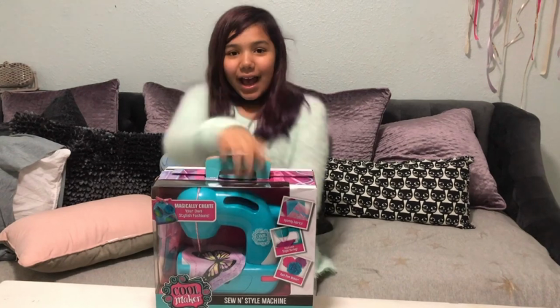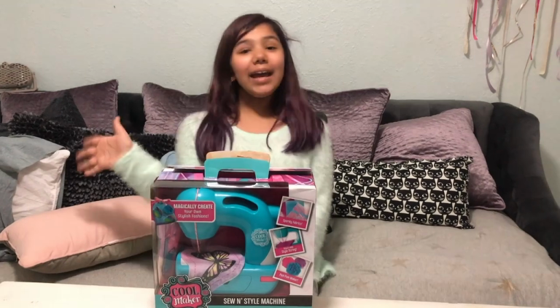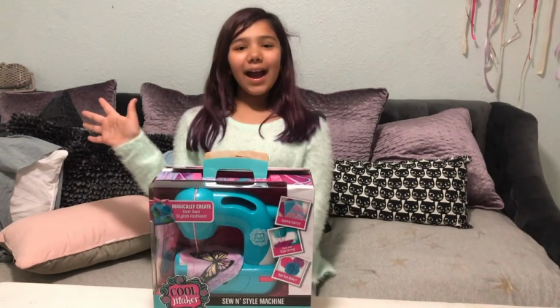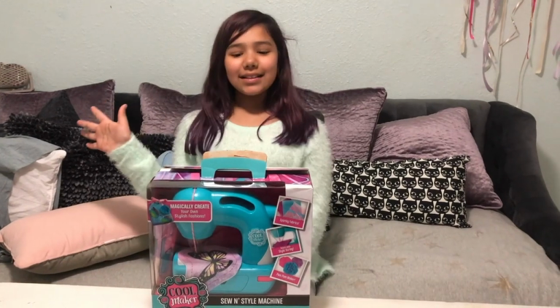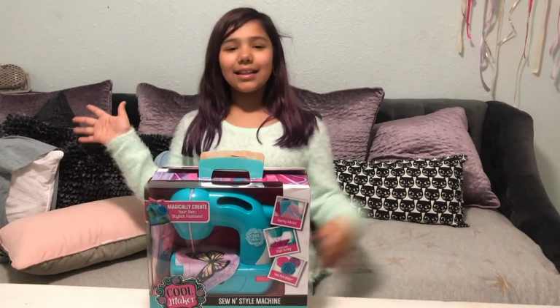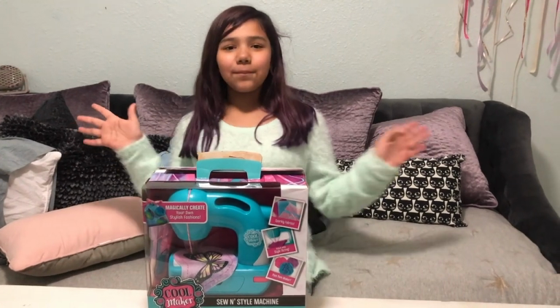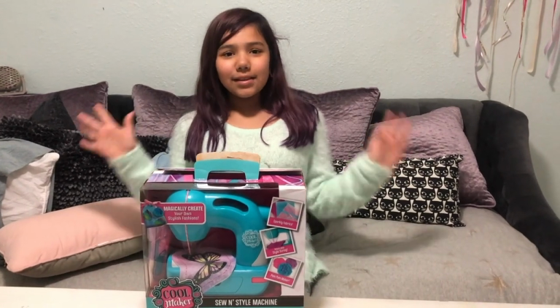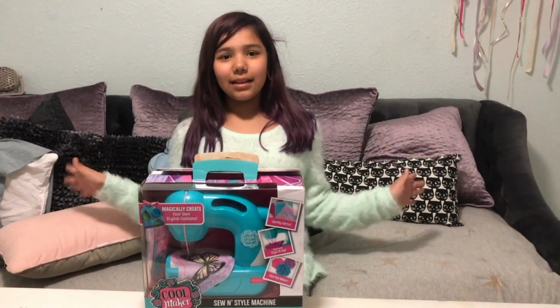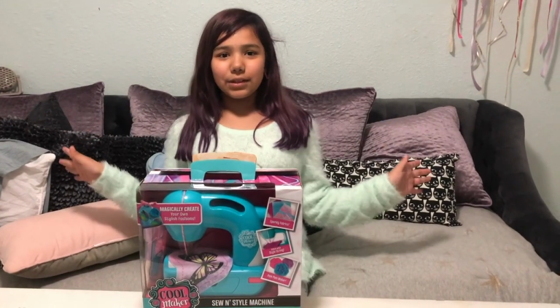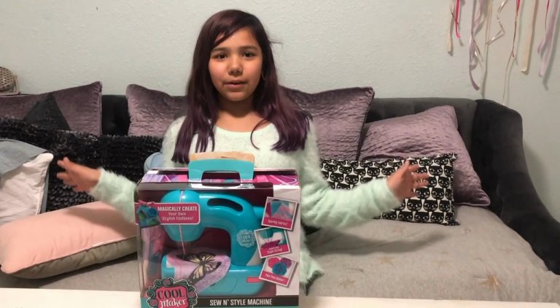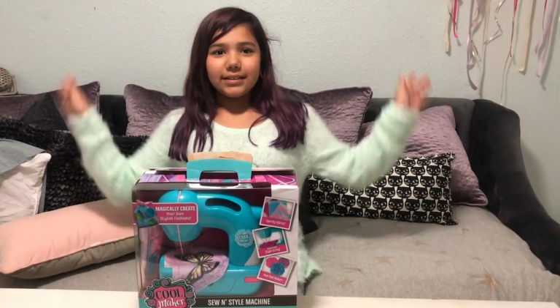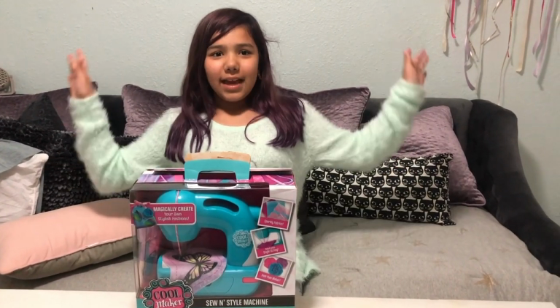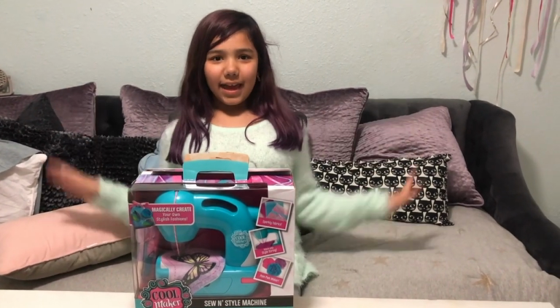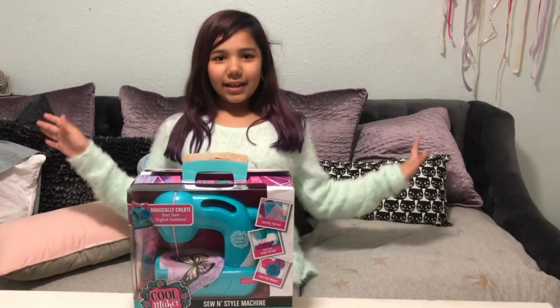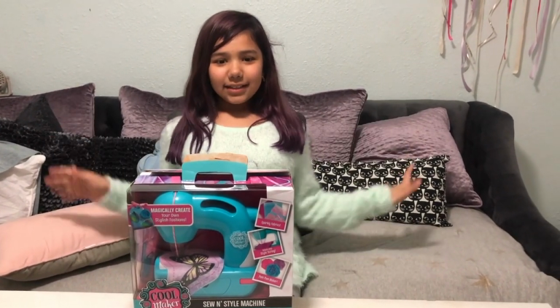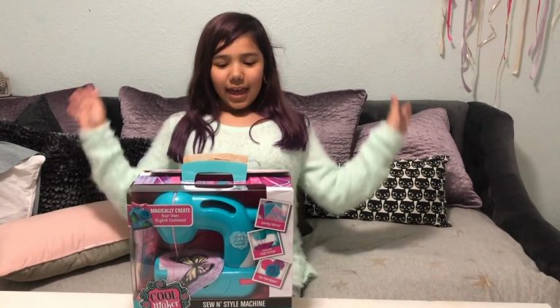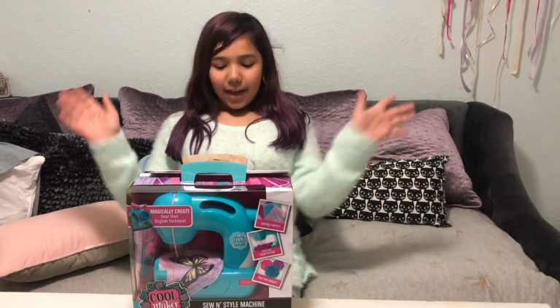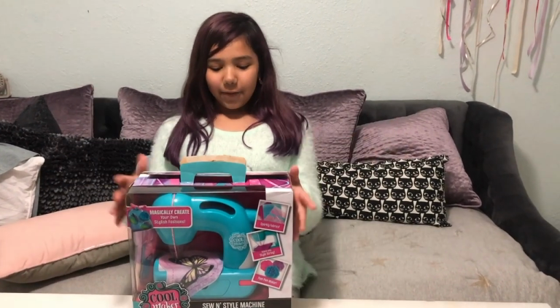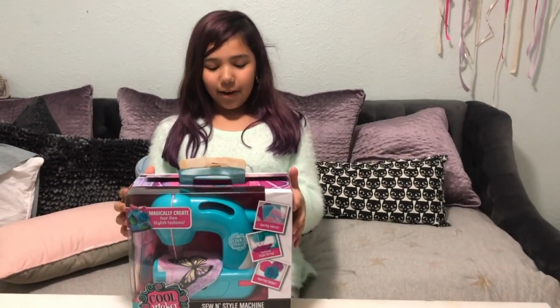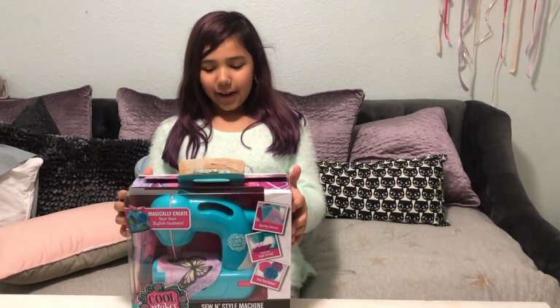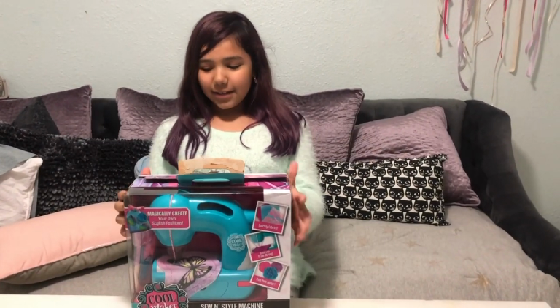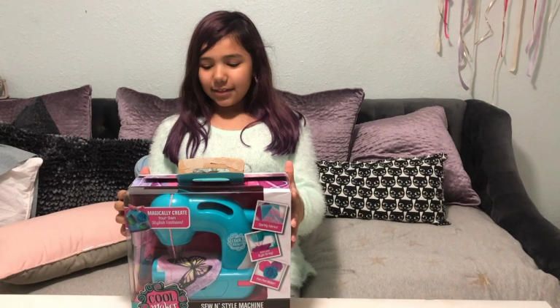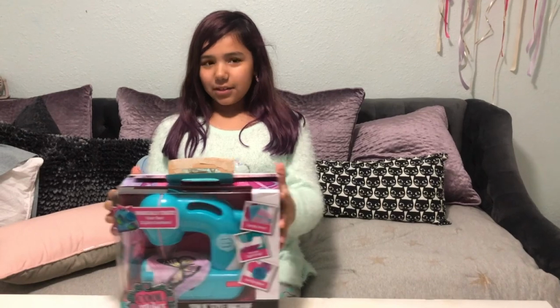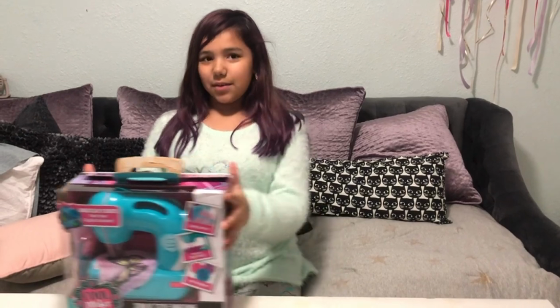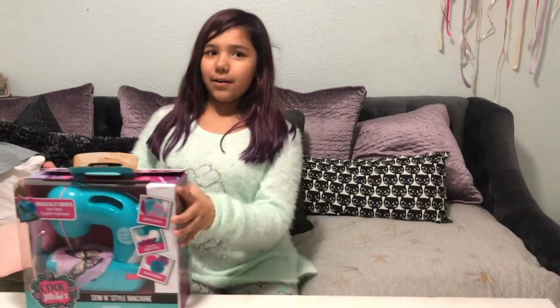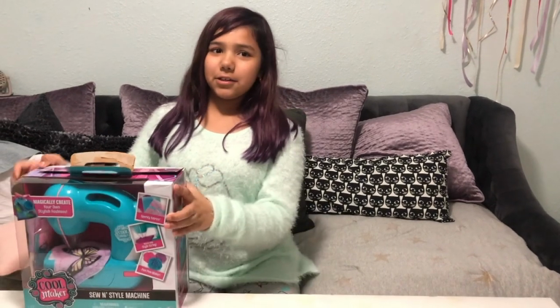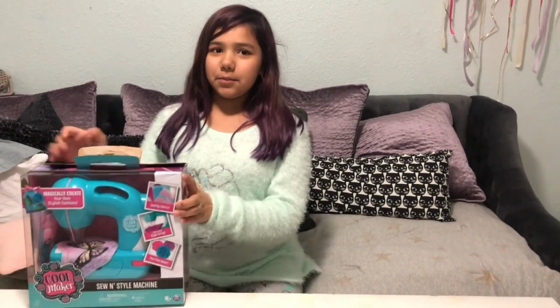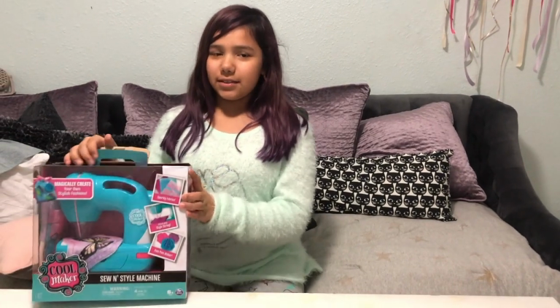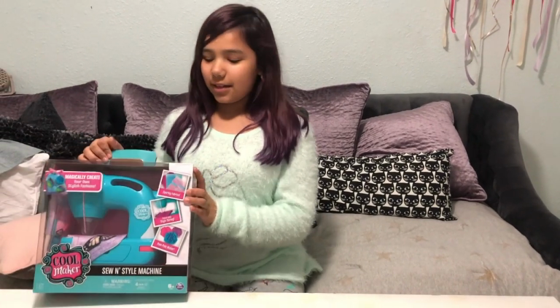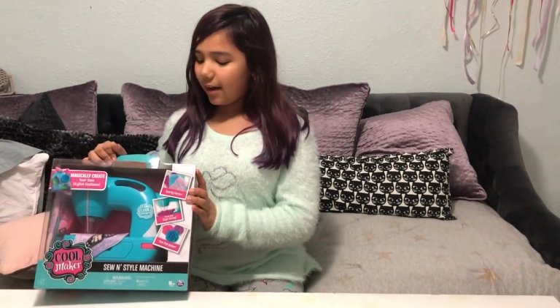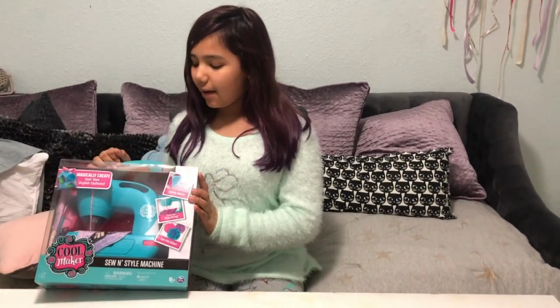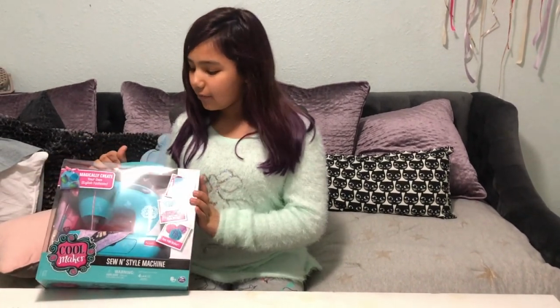Hey guys, it's Lily from Lily Loves Unicorns, and here we are — these are my Christmas presents that I have.